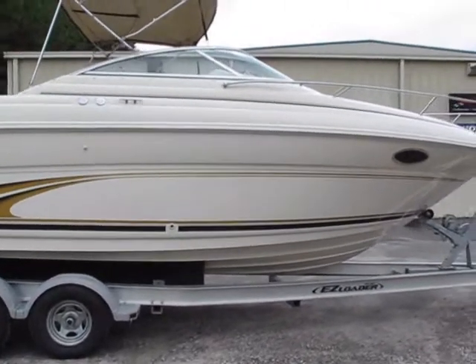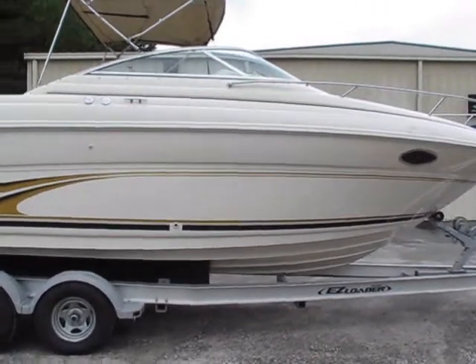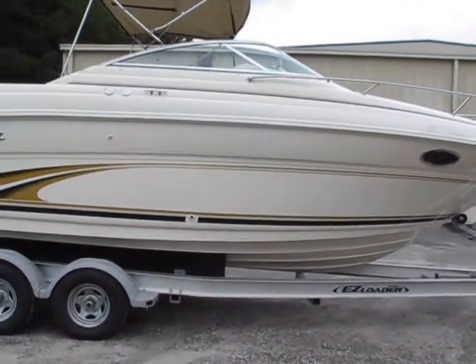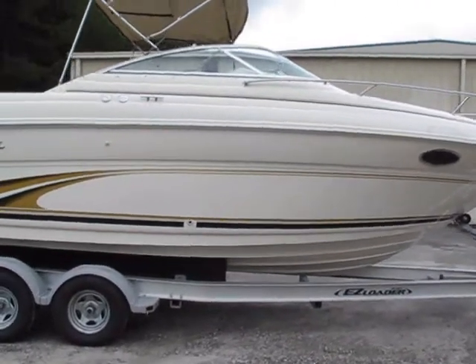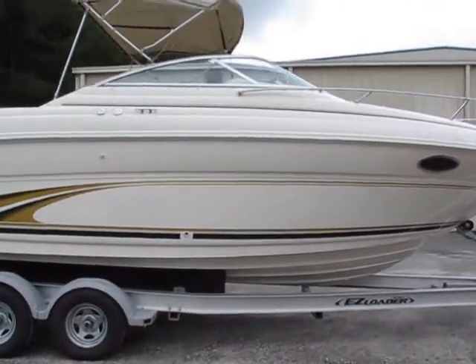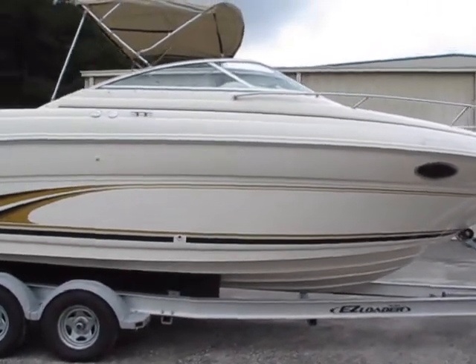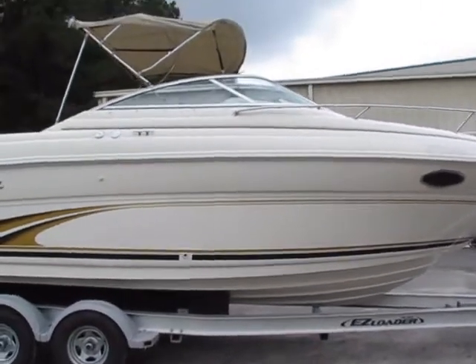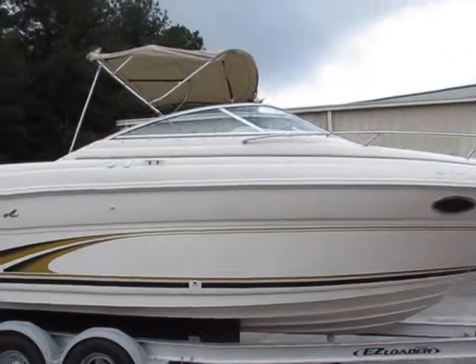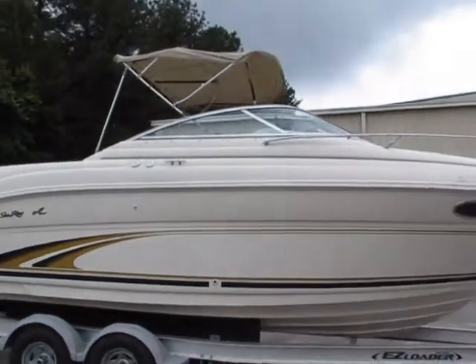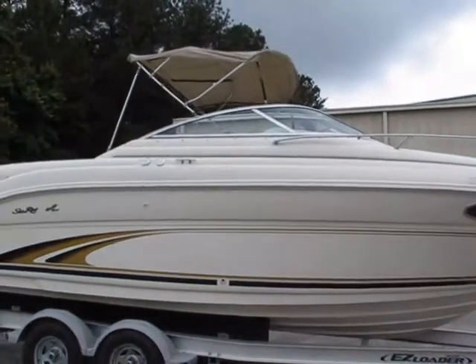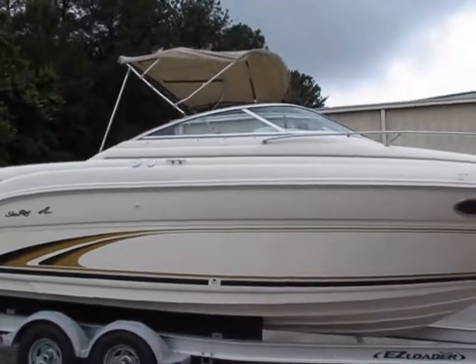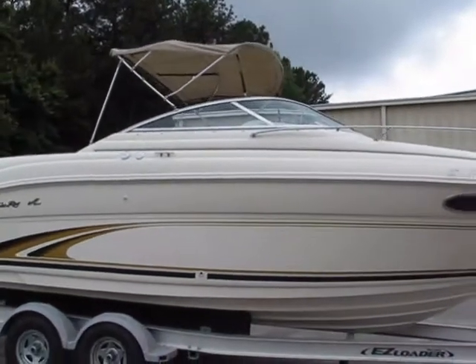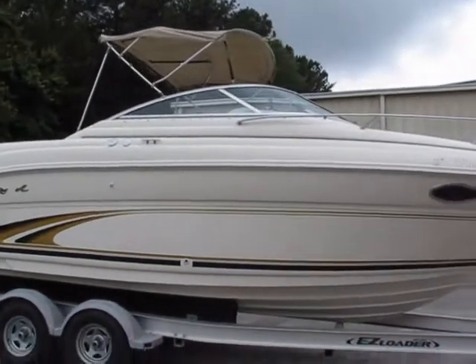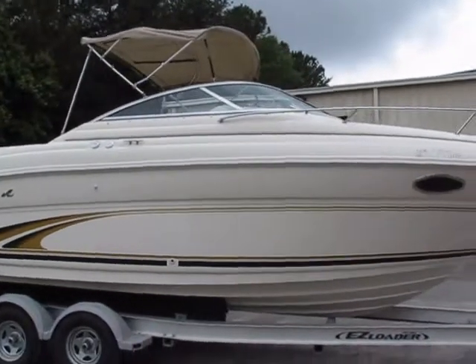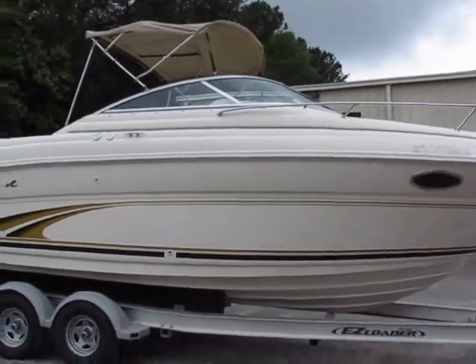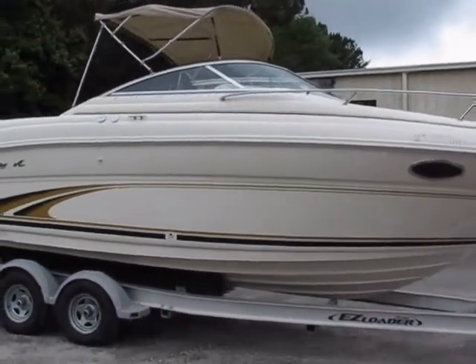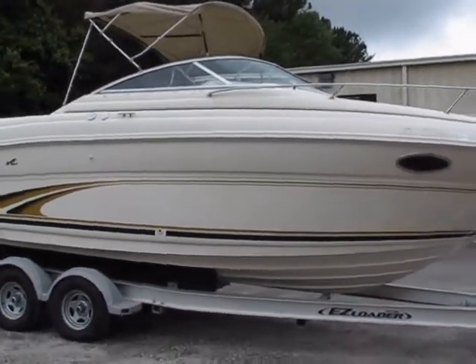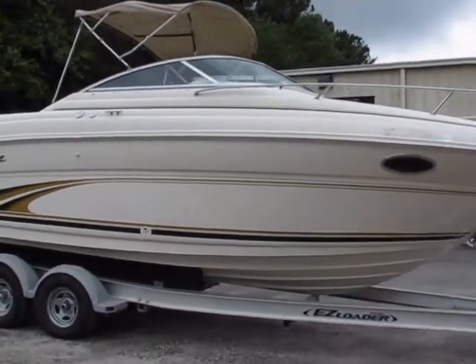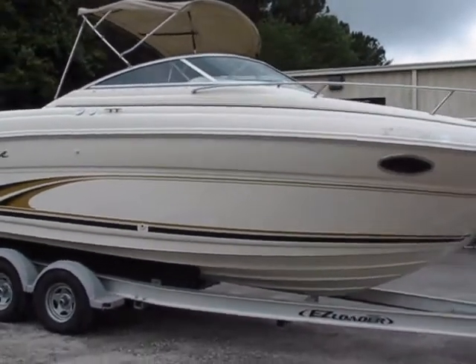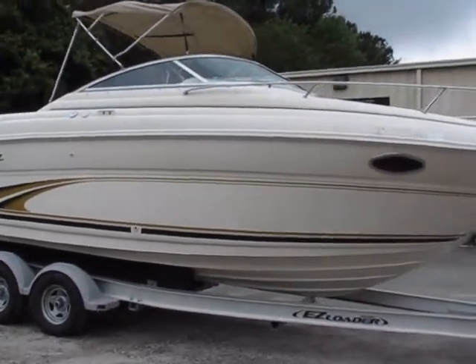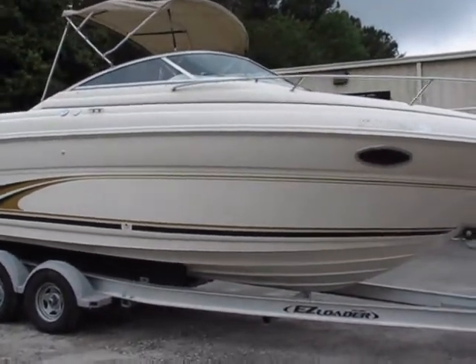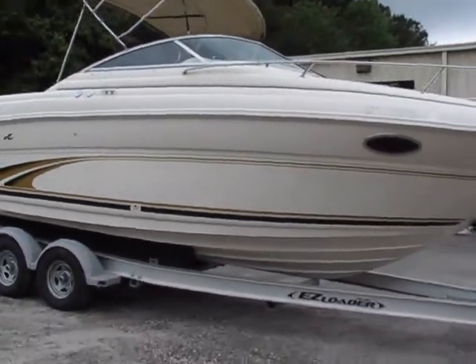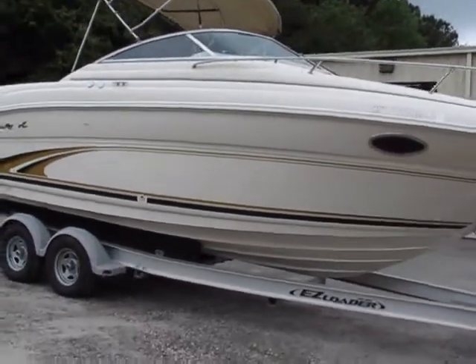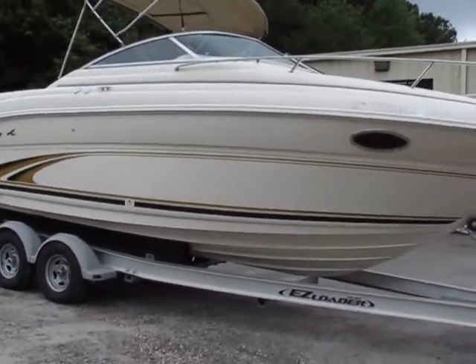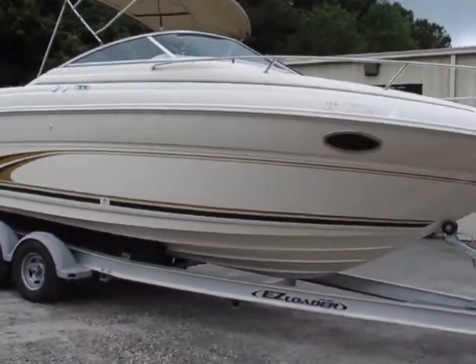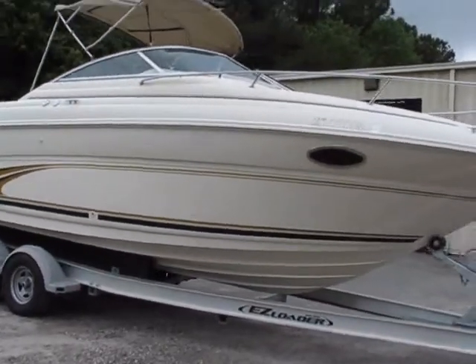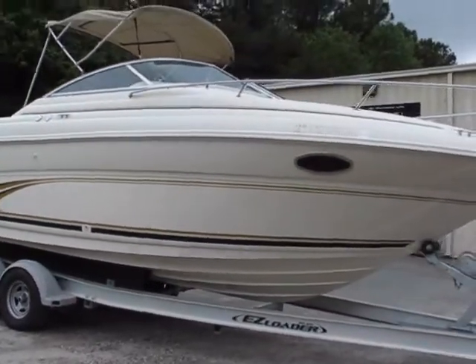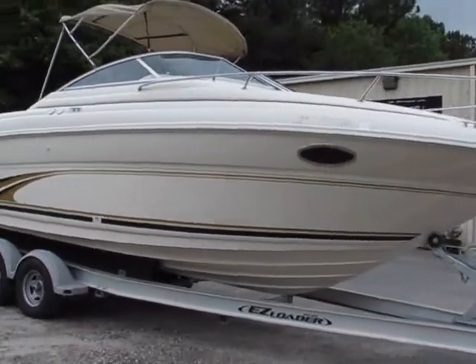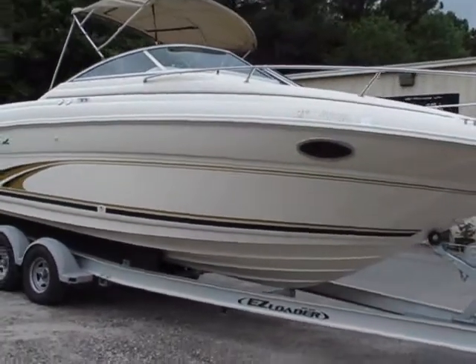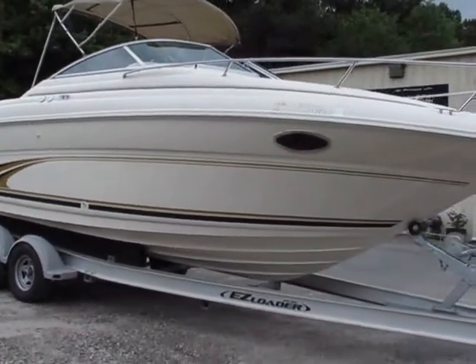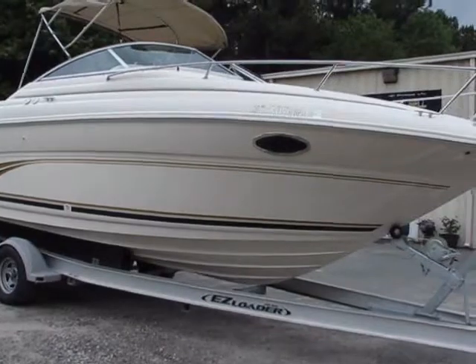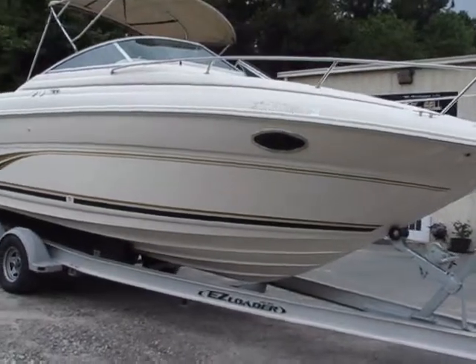You've got your factory bimini. With this boat we have a full mooring cover and isinglass enclosure, as well as a cockpit cover.